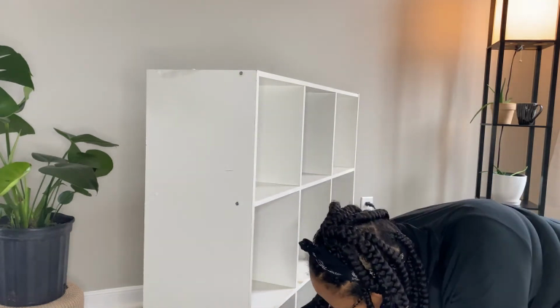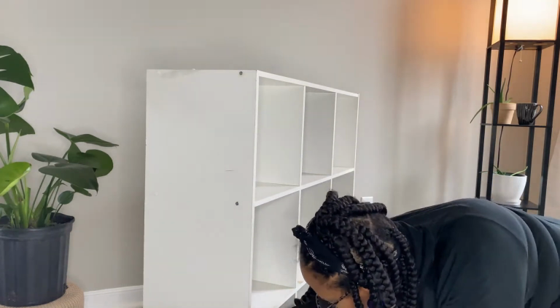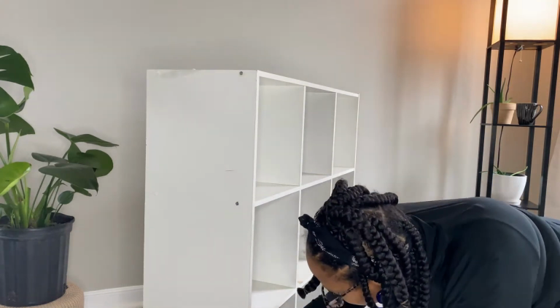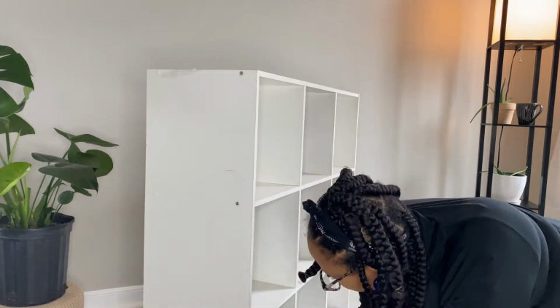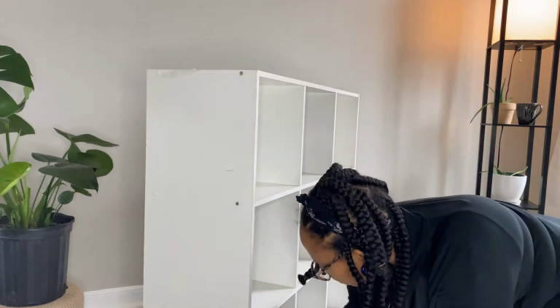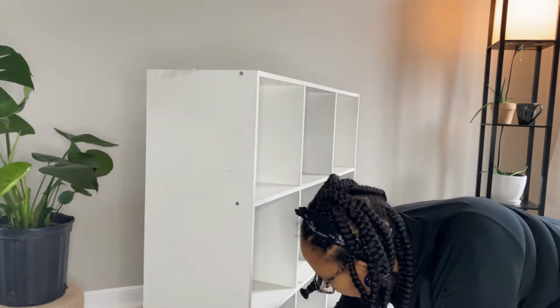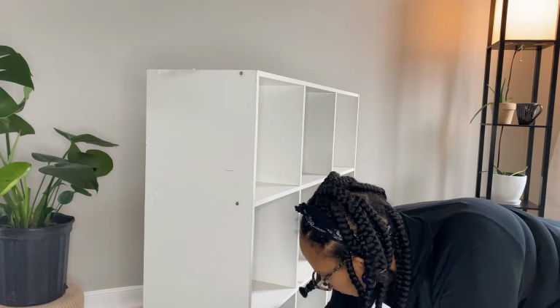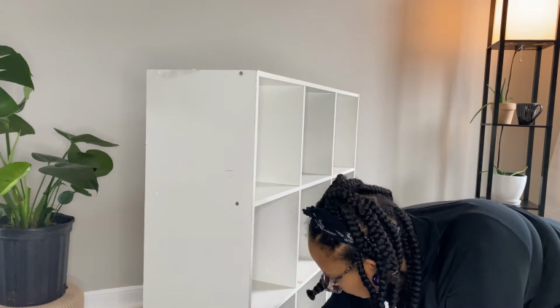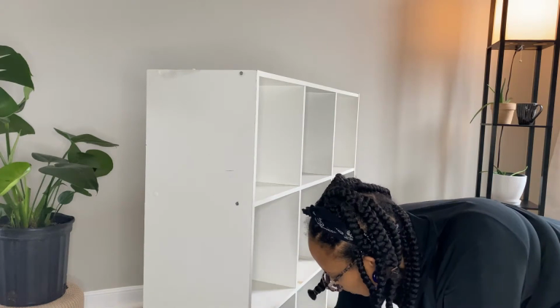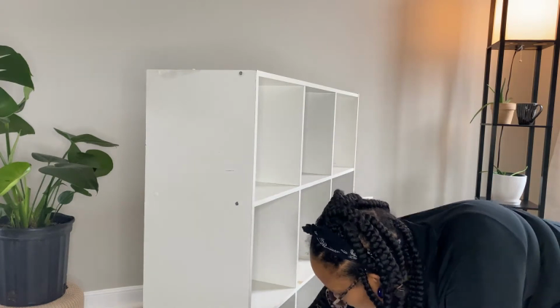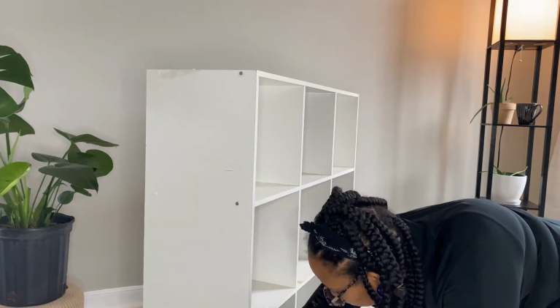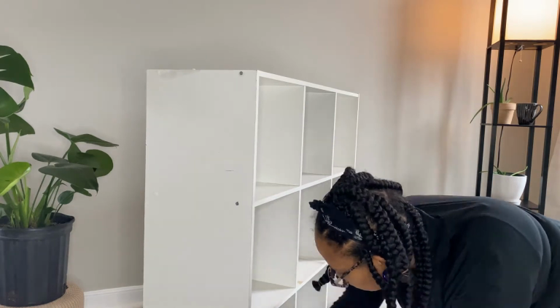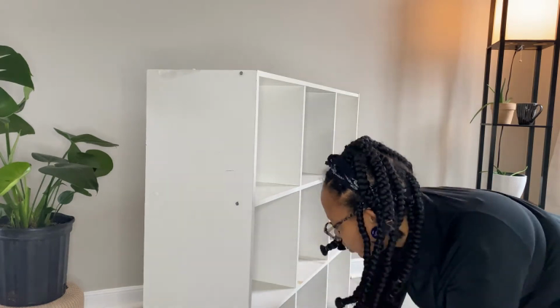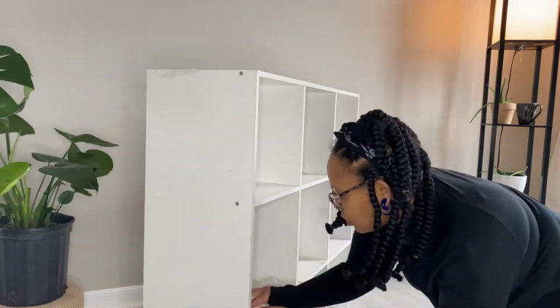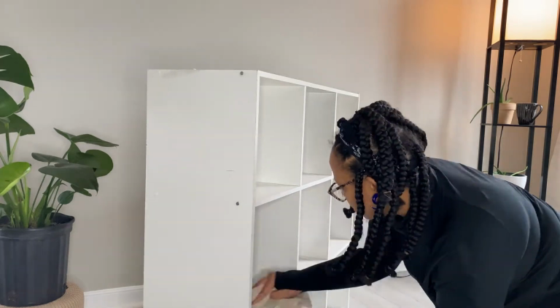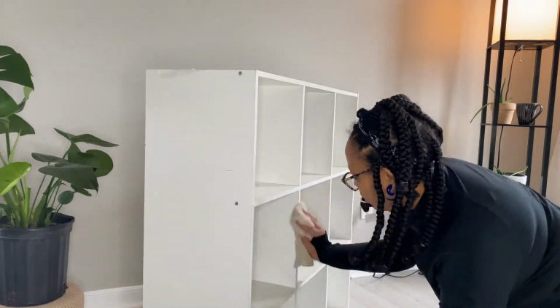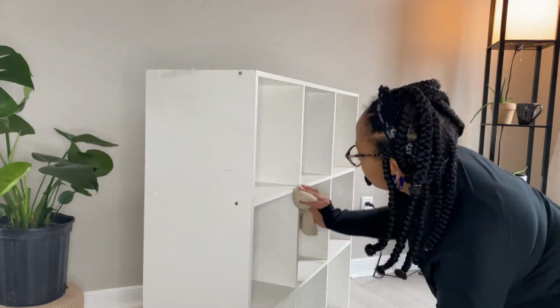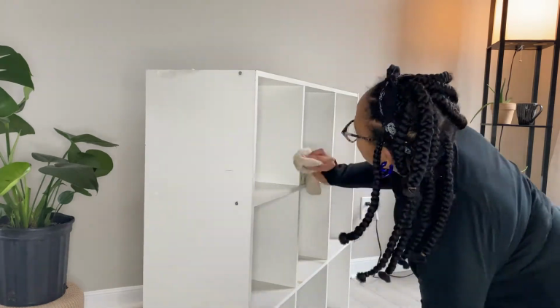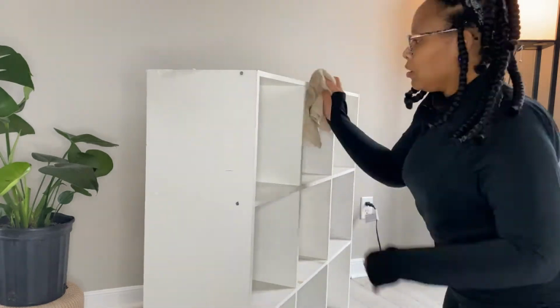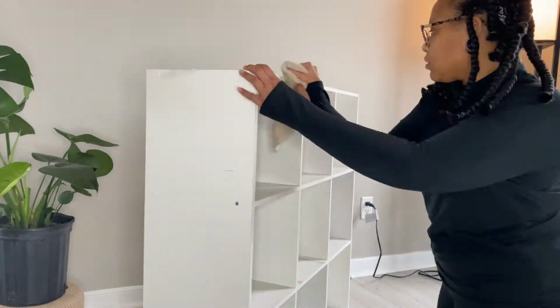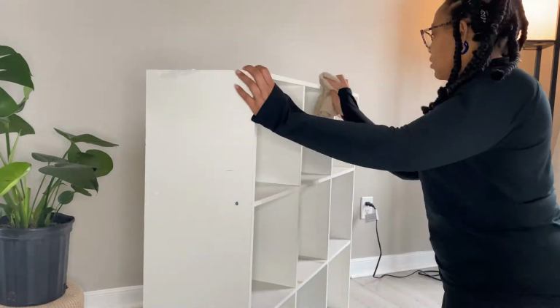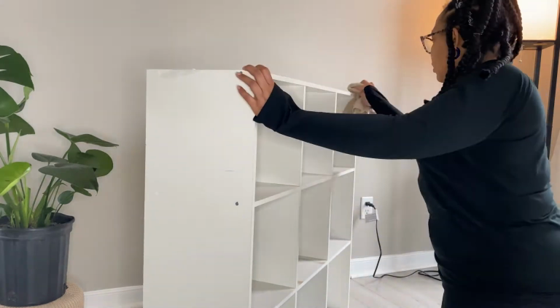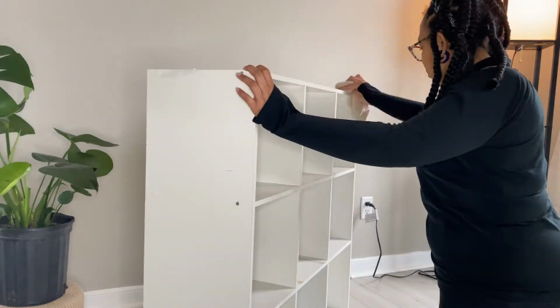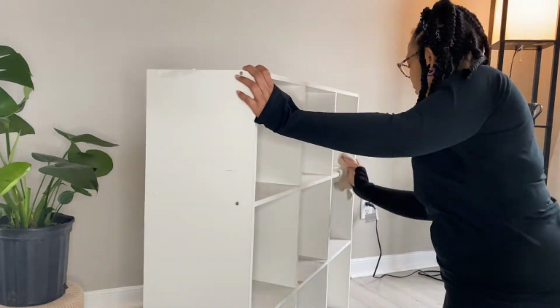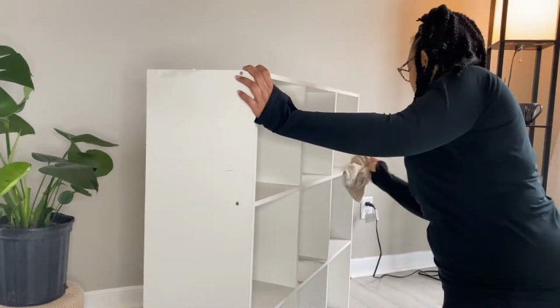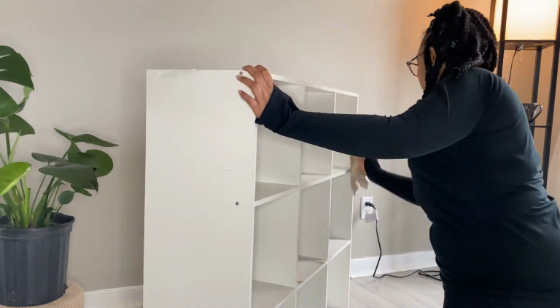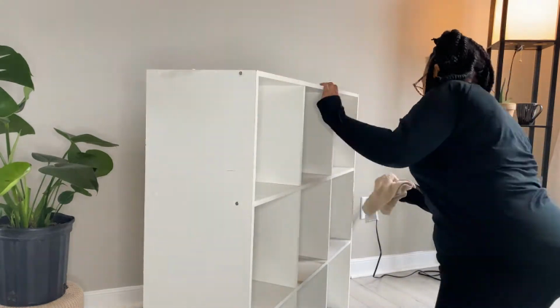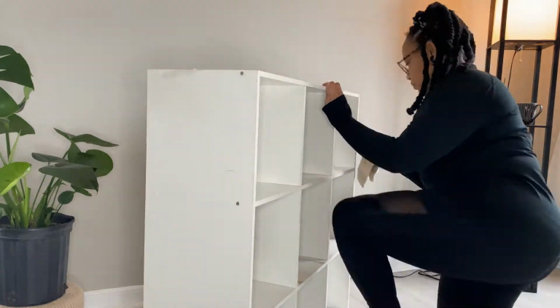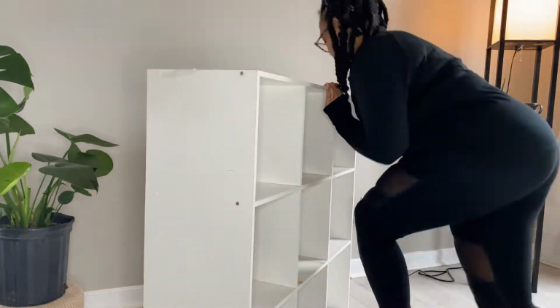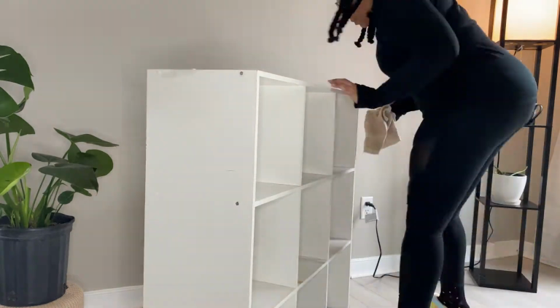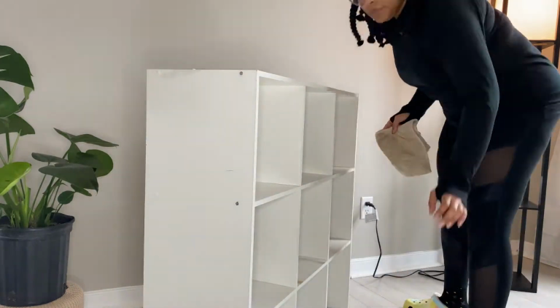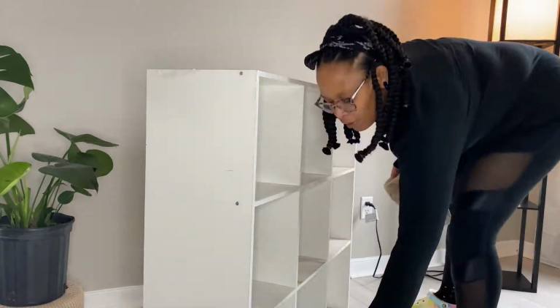So first I just cleaned the cube up. Like I said, it was pretty old and dirty so I just cleaned it up.